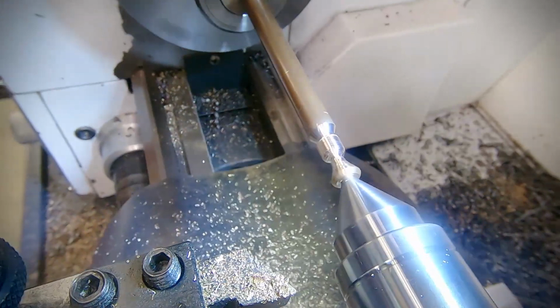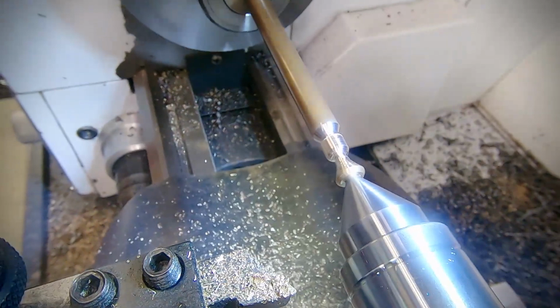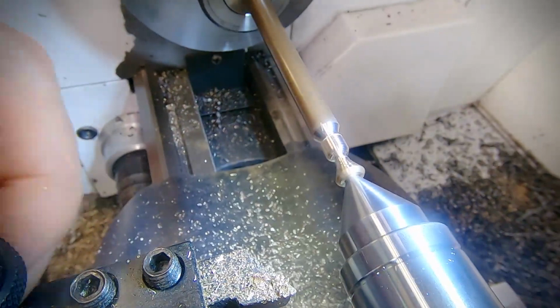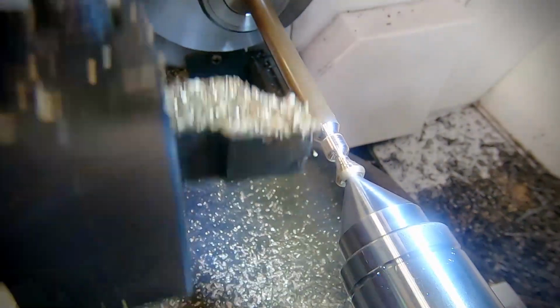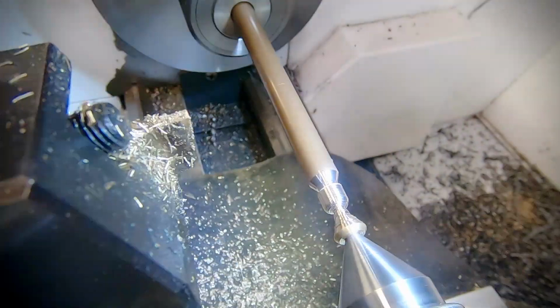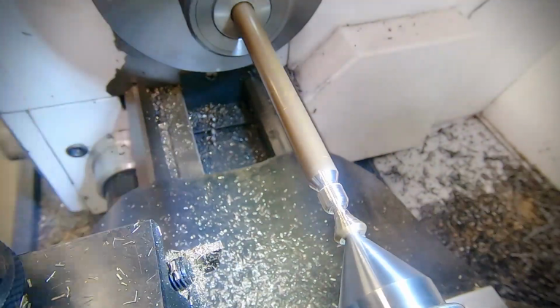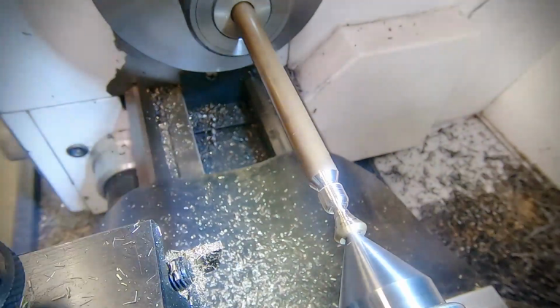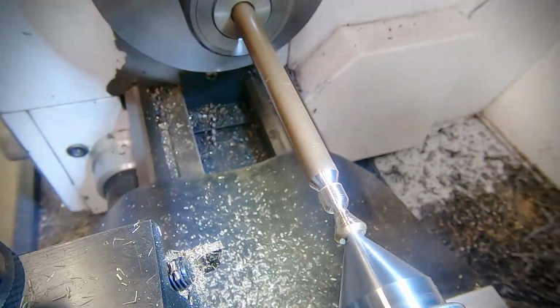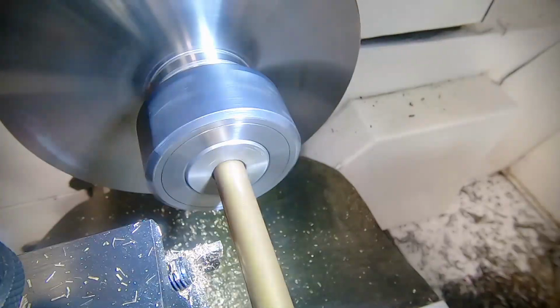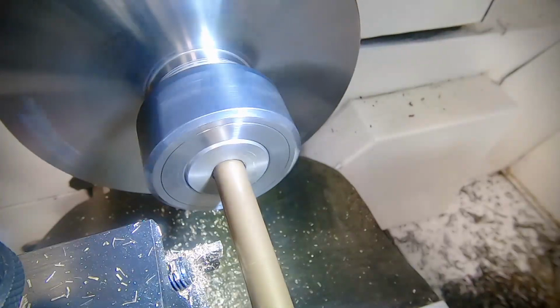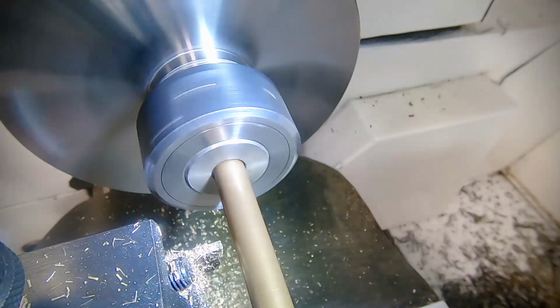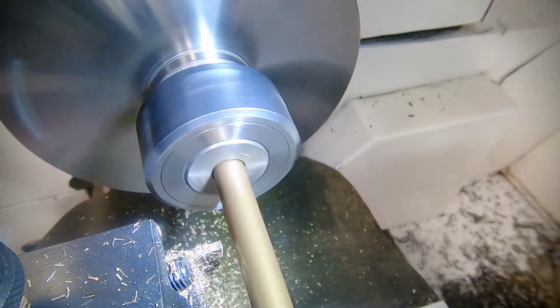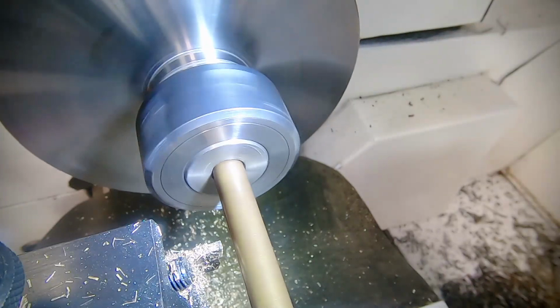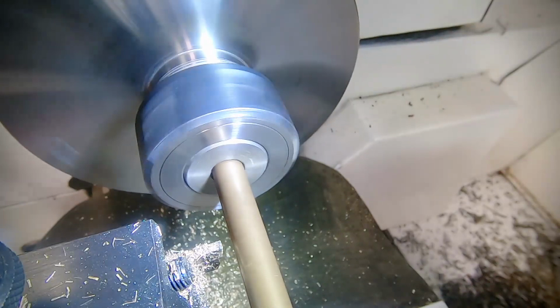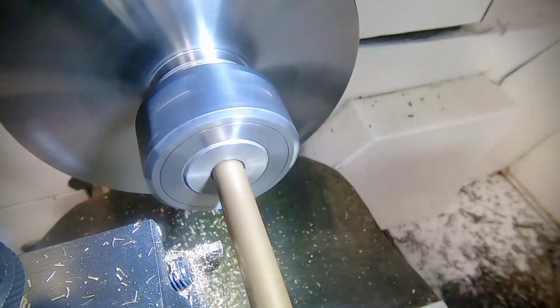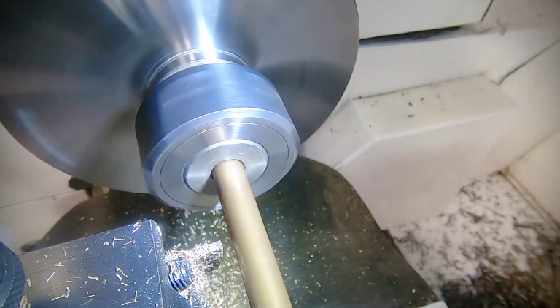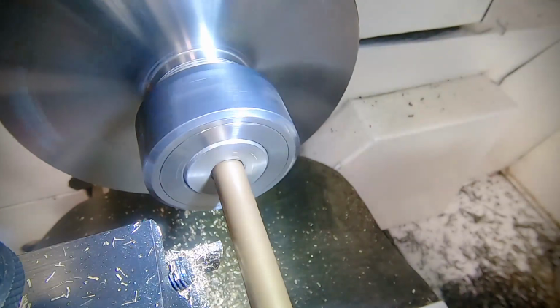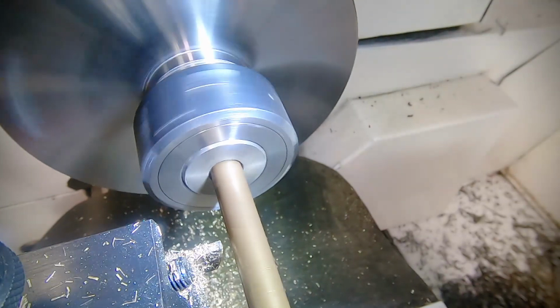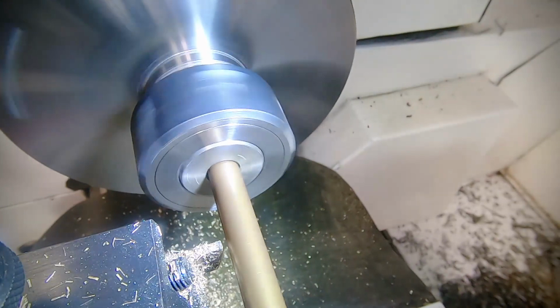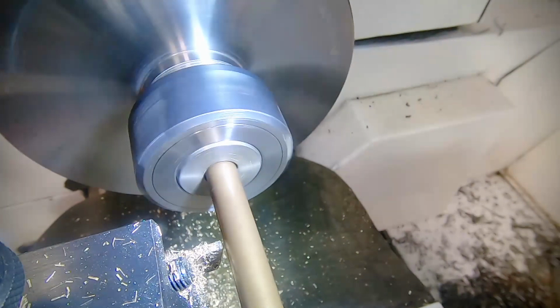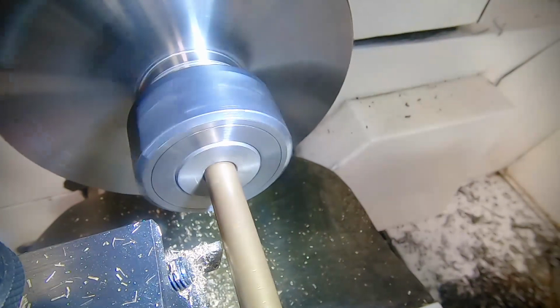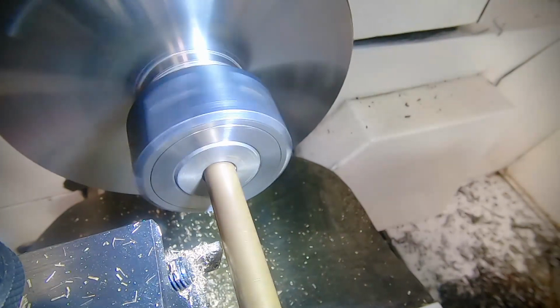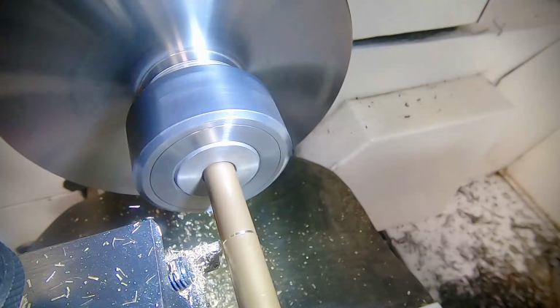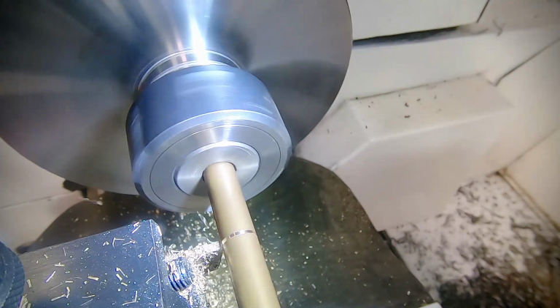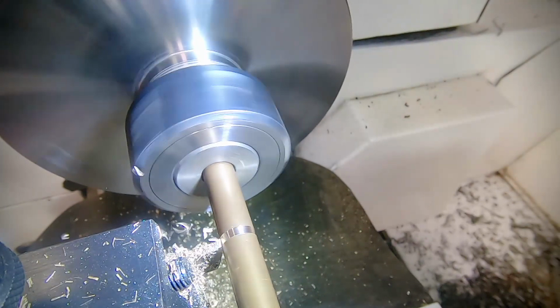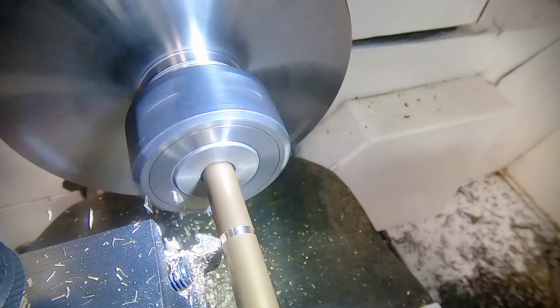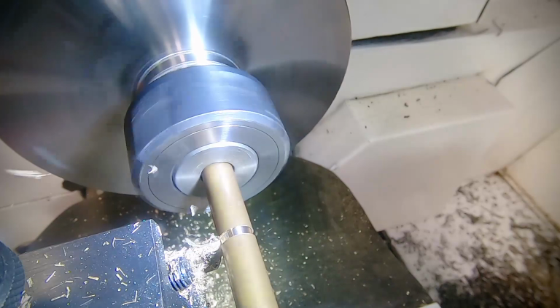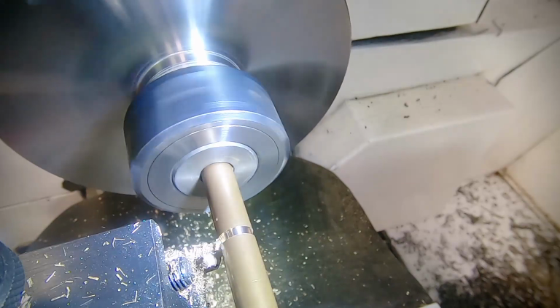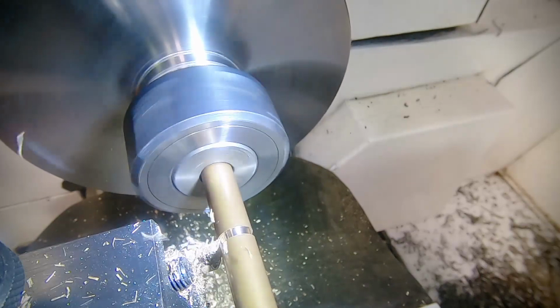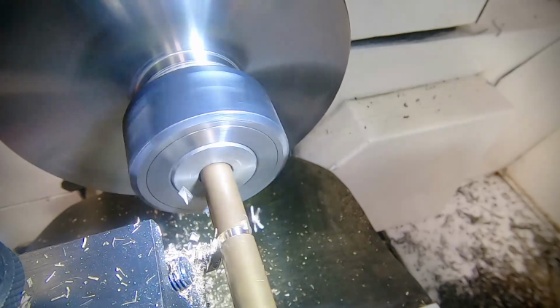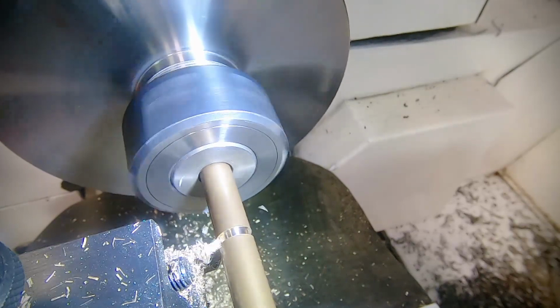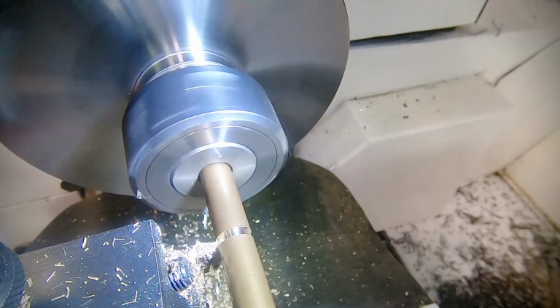I marked the bottom of the post with a parting tool. This will then give me a reference point to start work at that end.